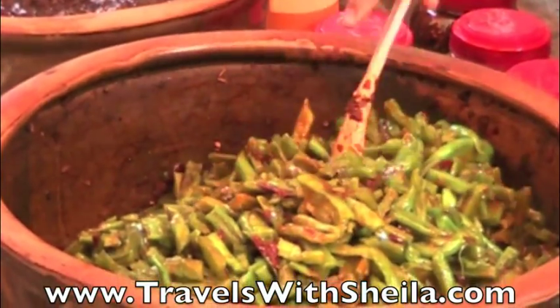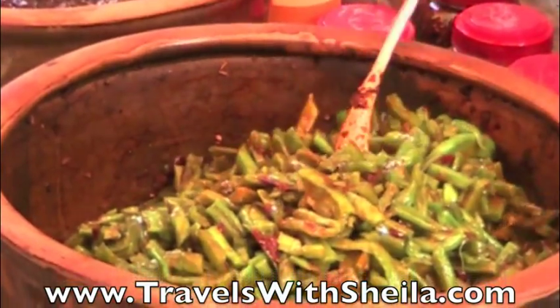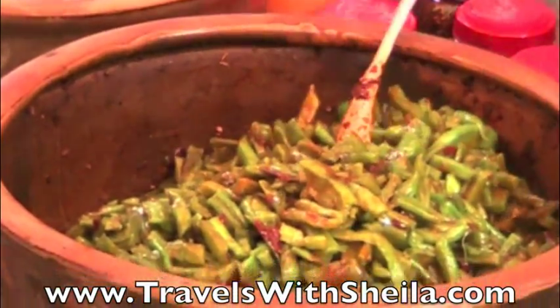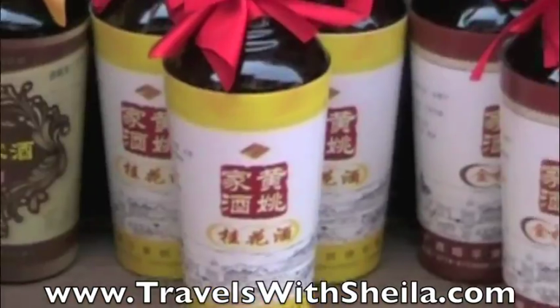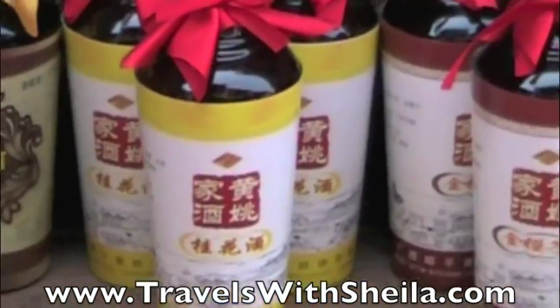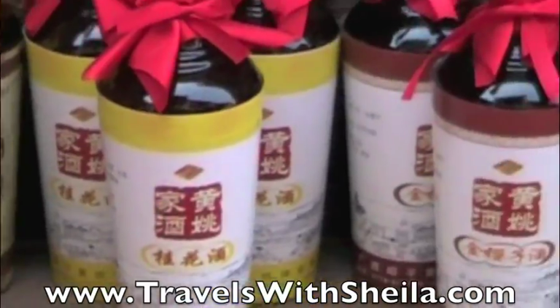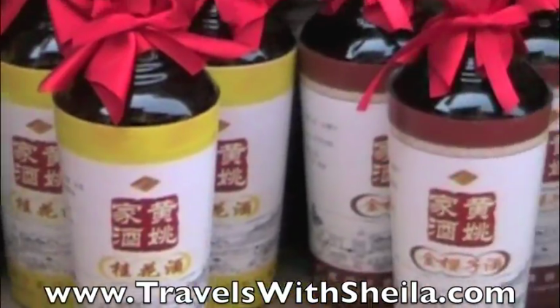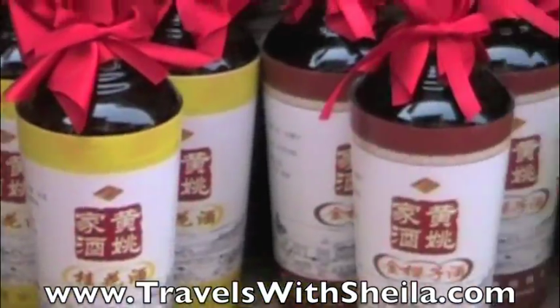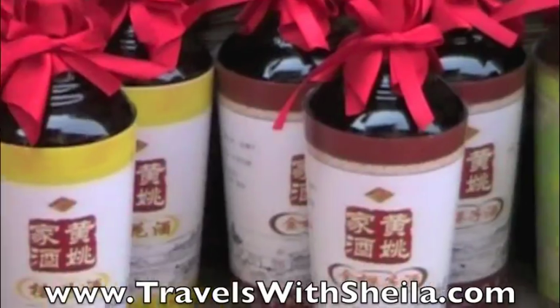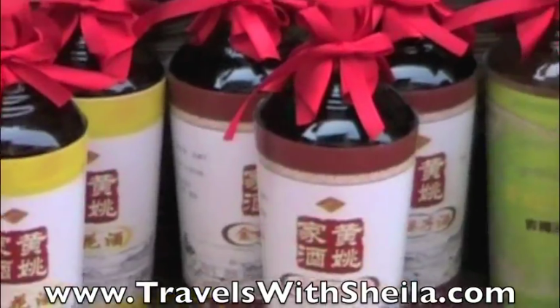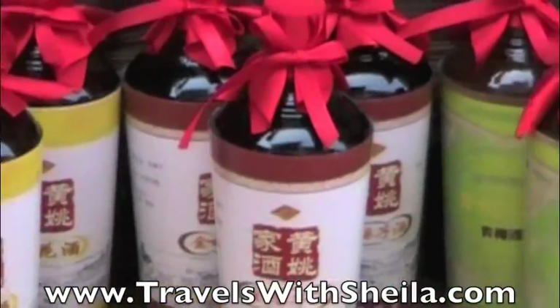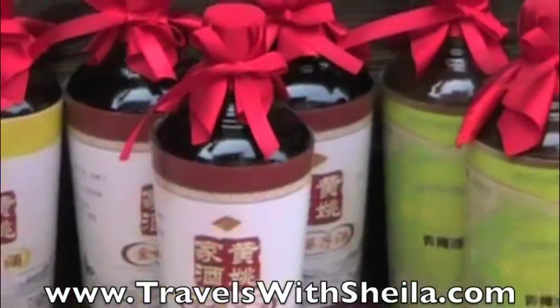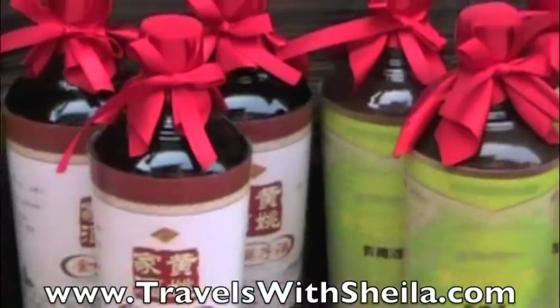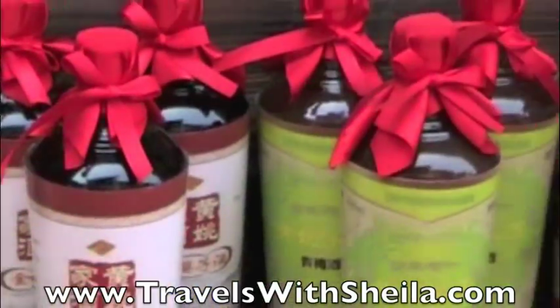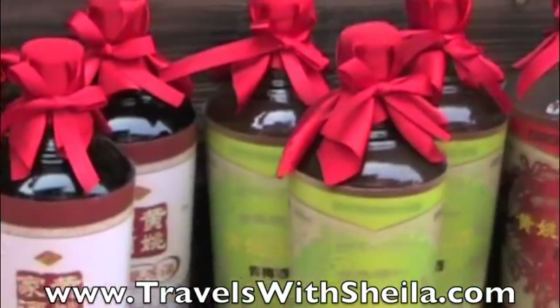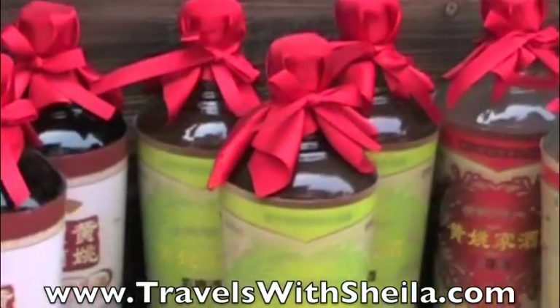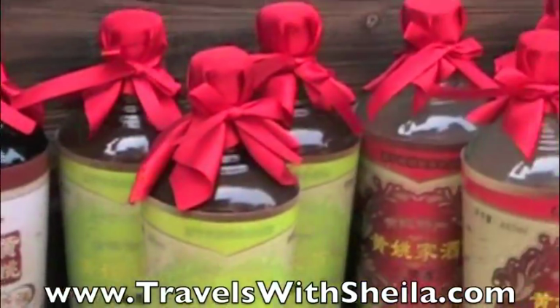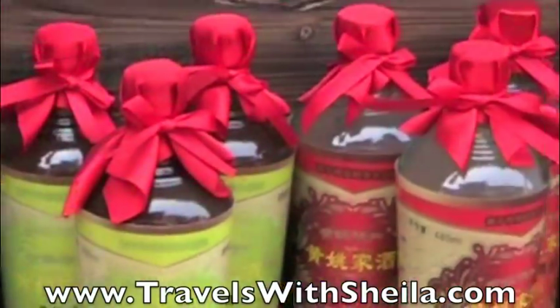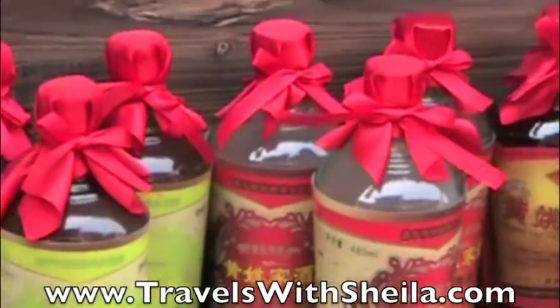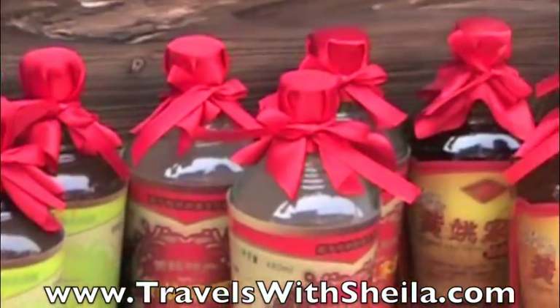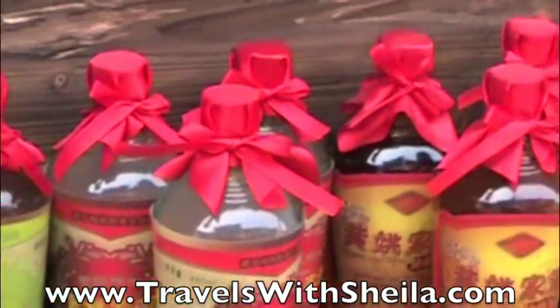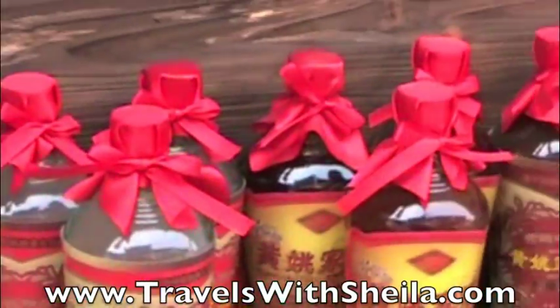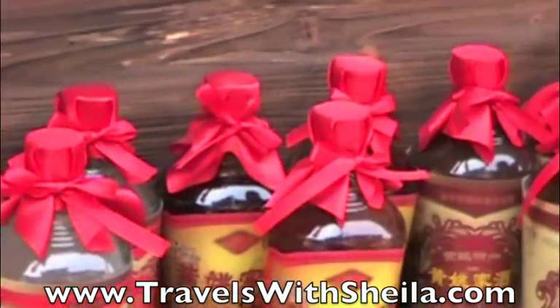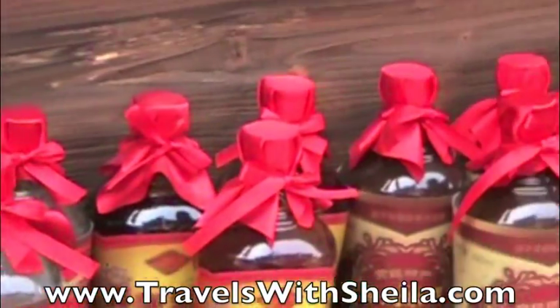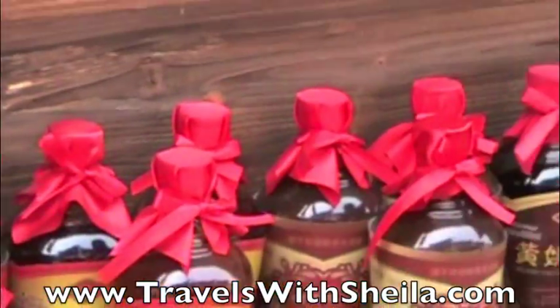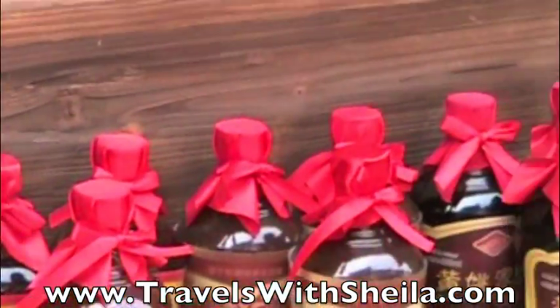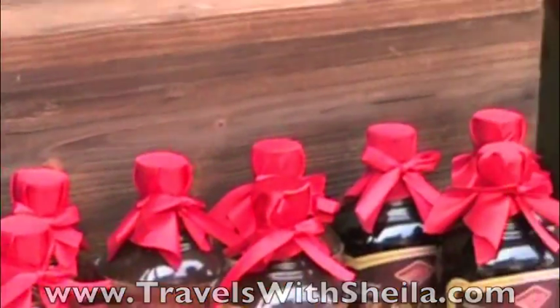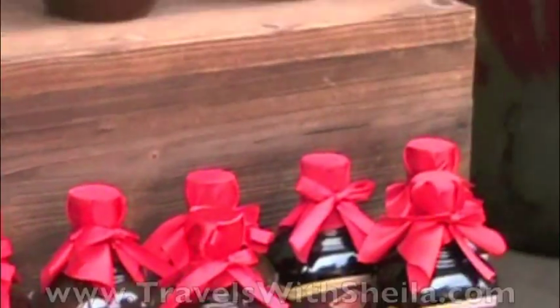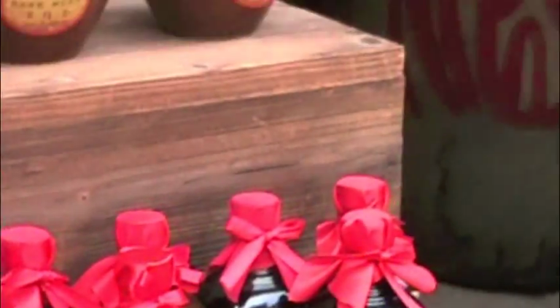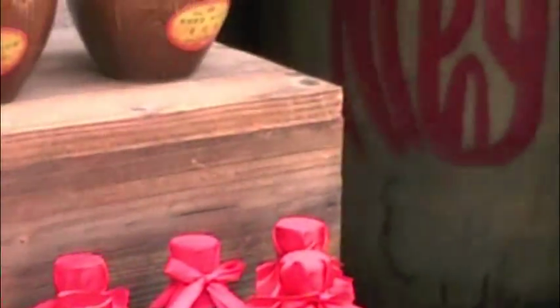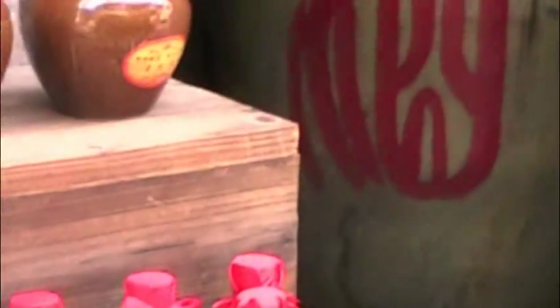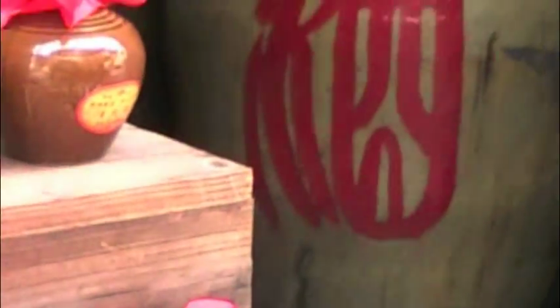It's the ginger wine — ginger wine. We call it Huangjin. It's the medicine.